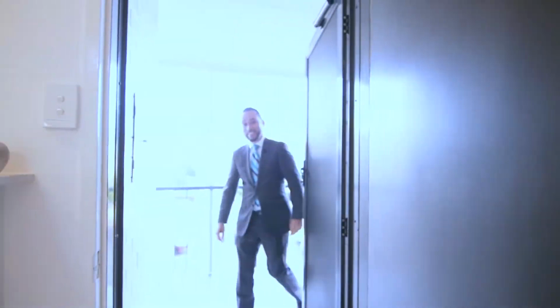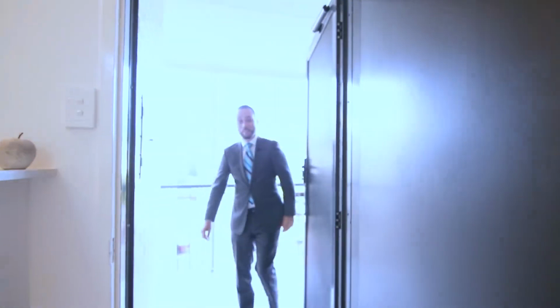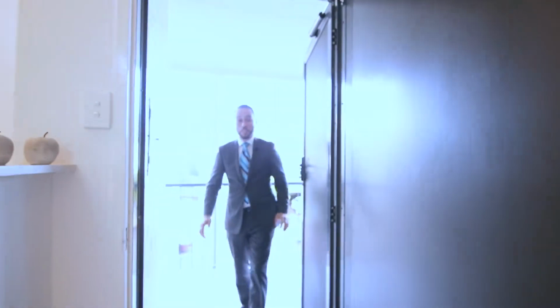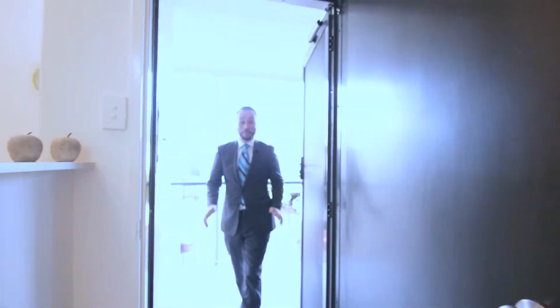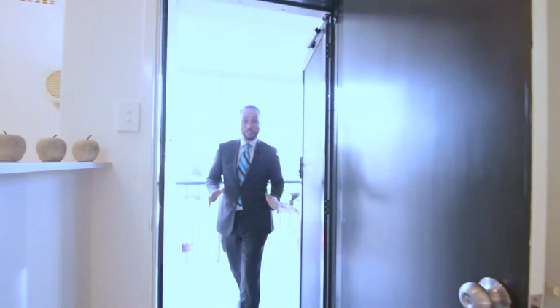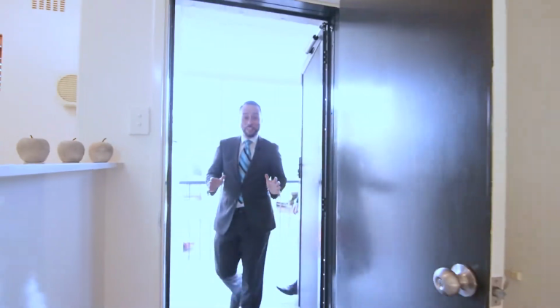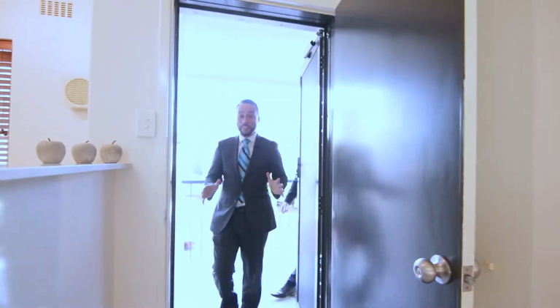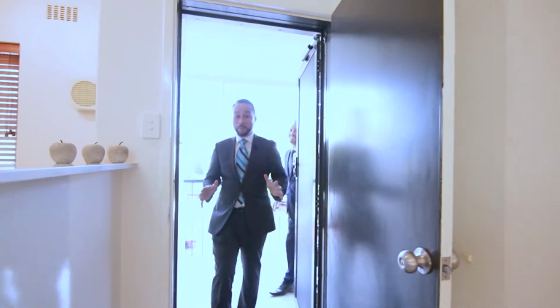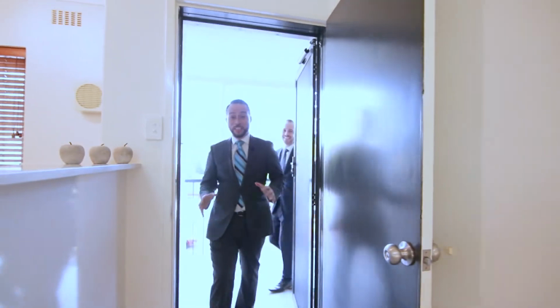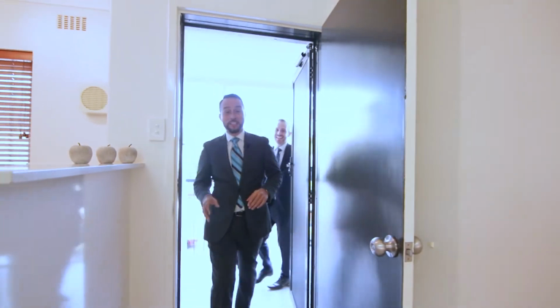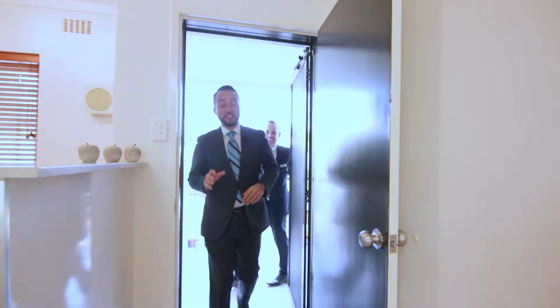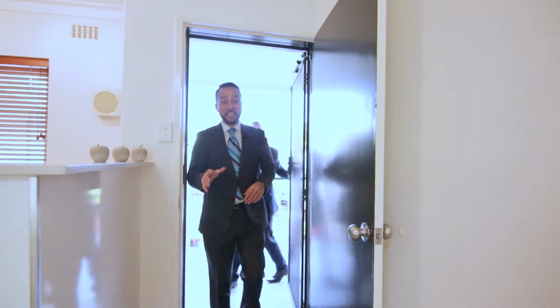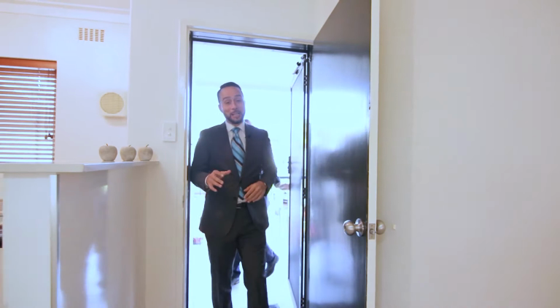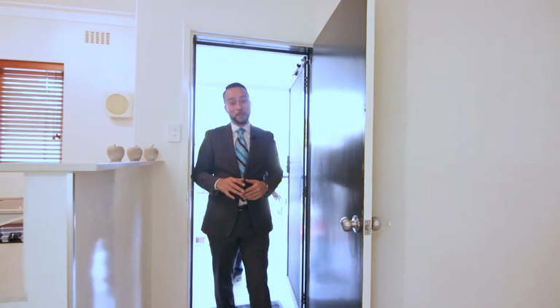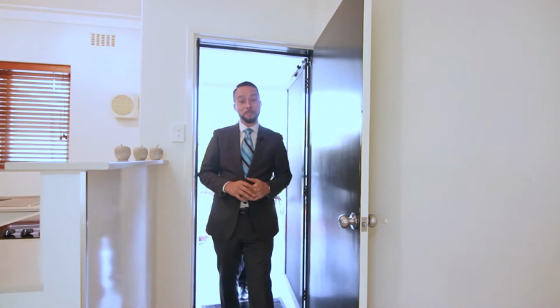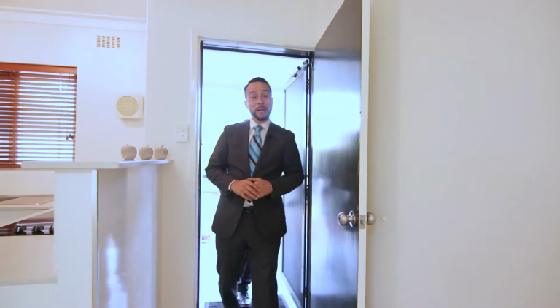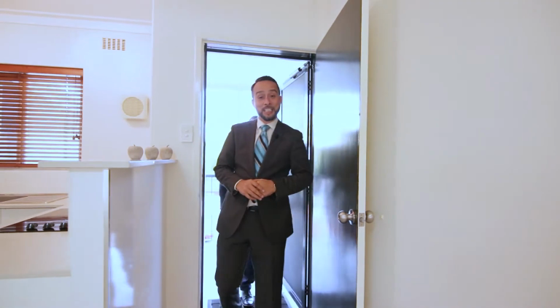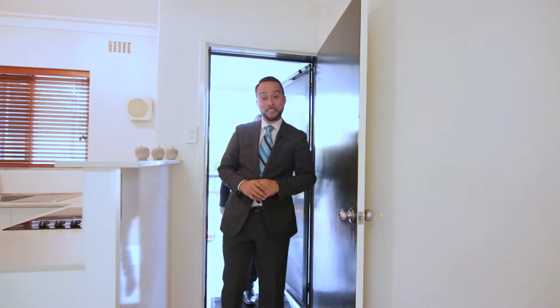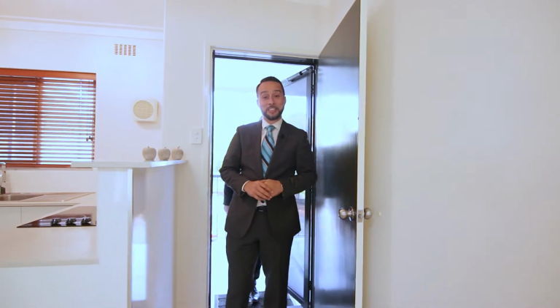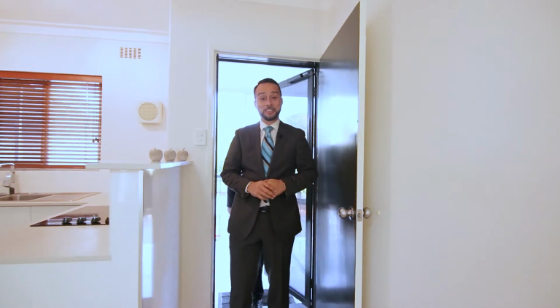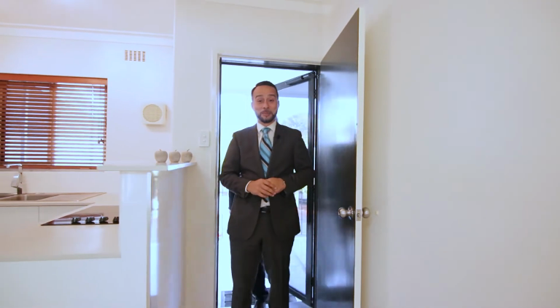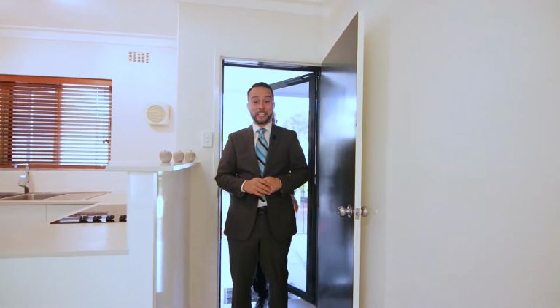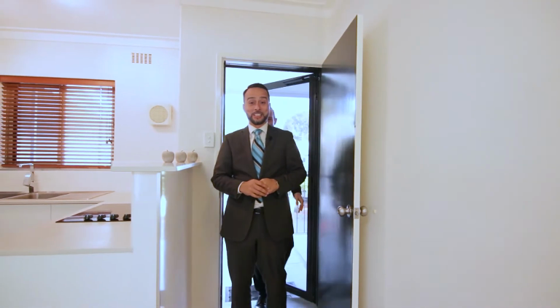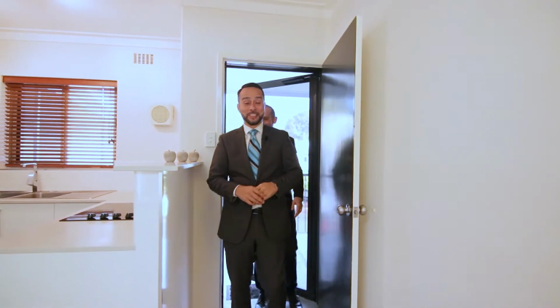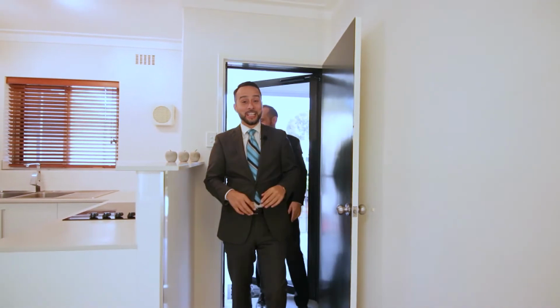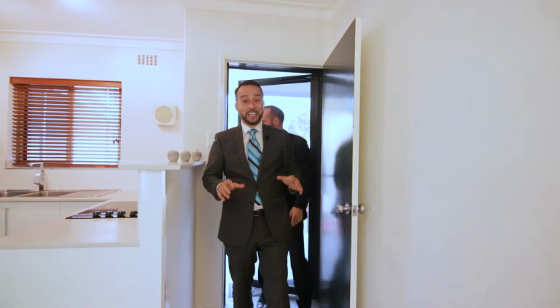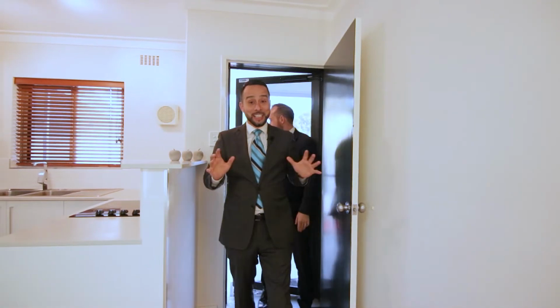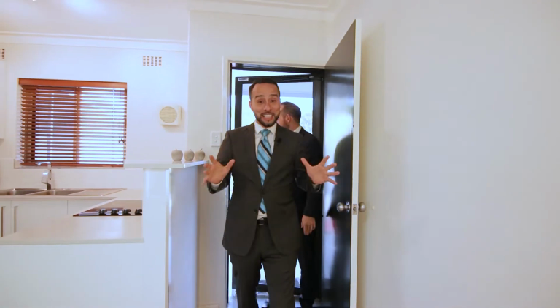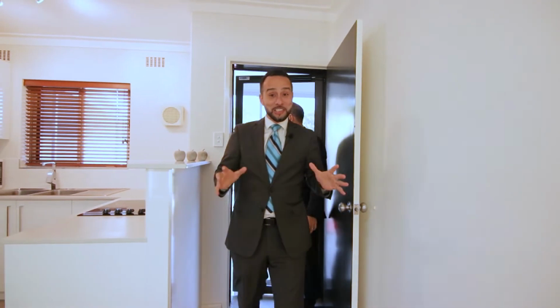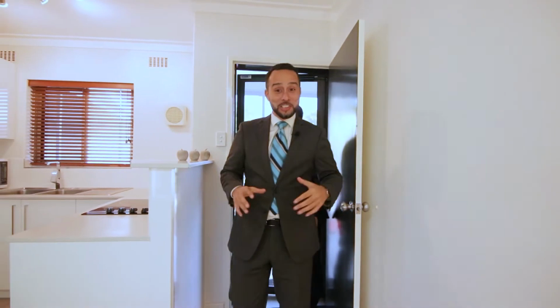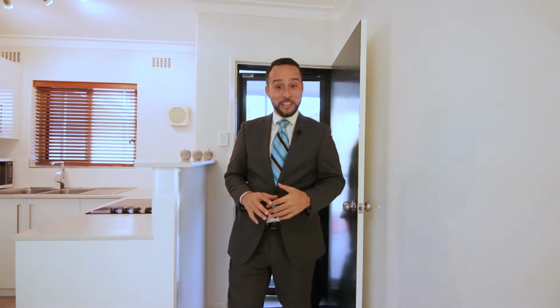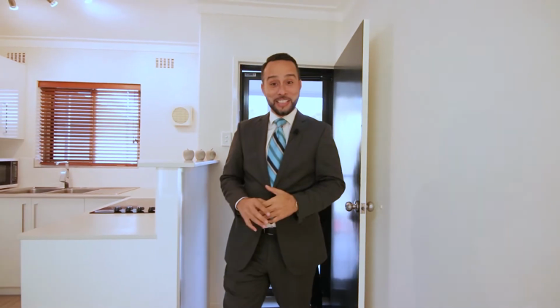Welcome to 31381 Barker Road in Subiaco. Let's have a look around.